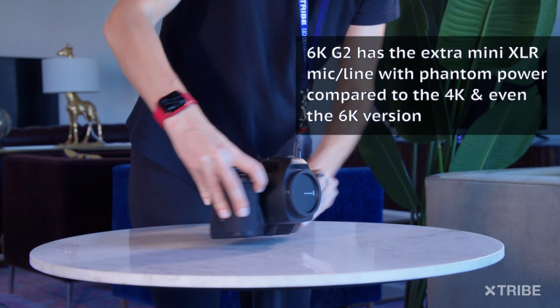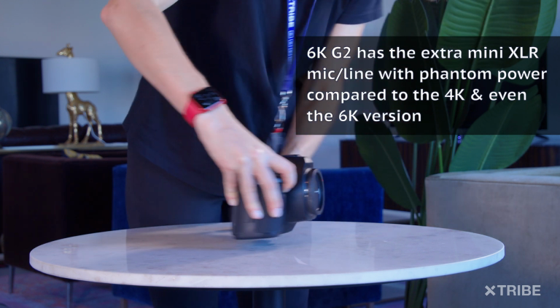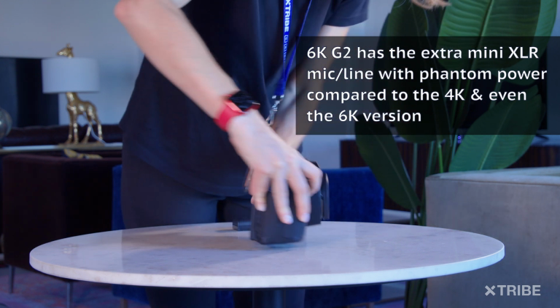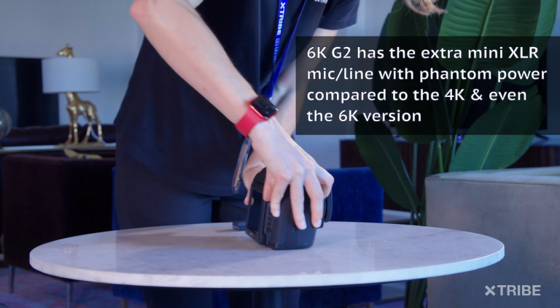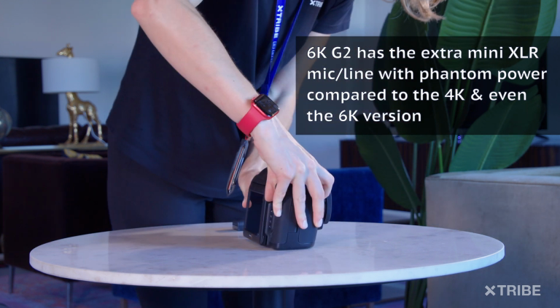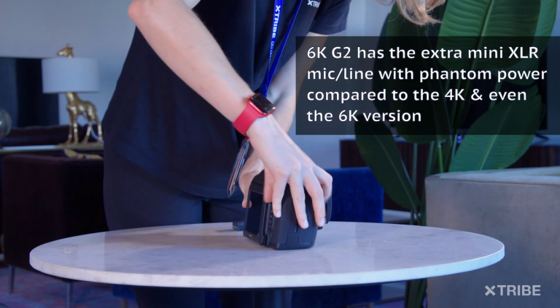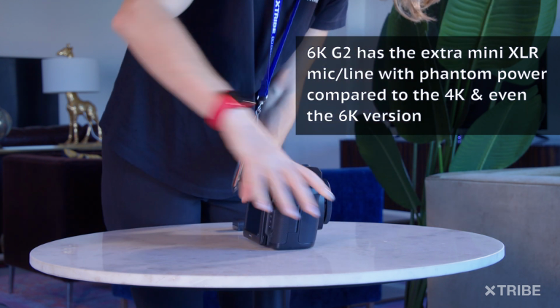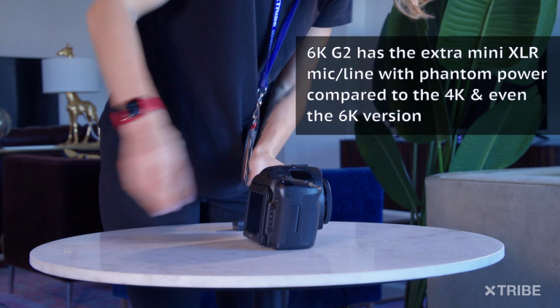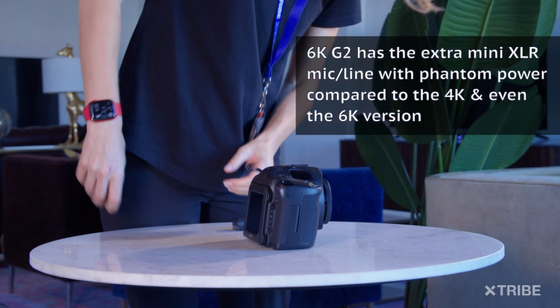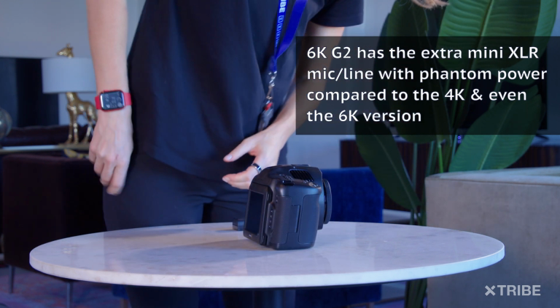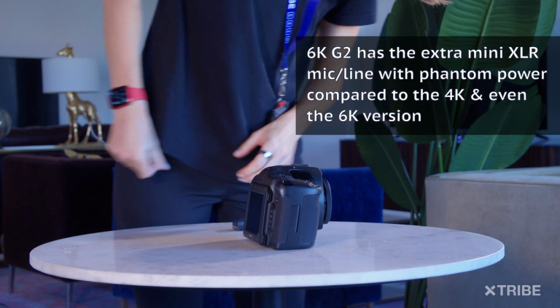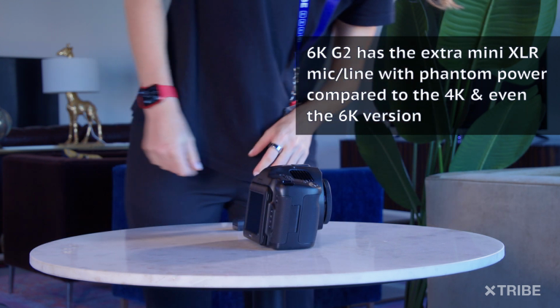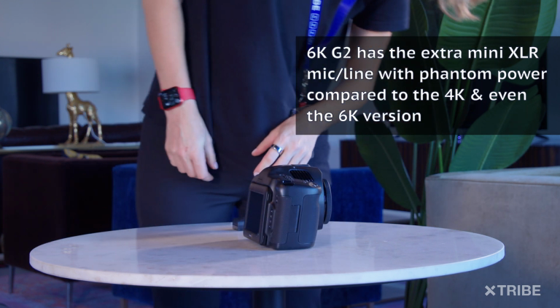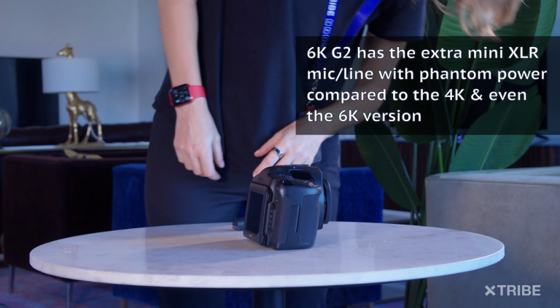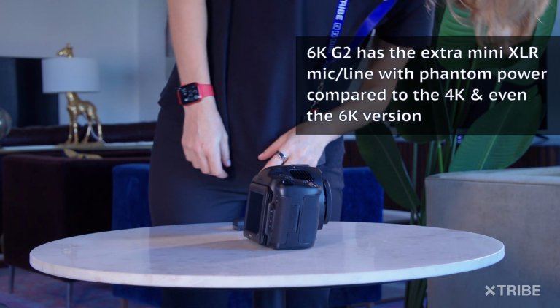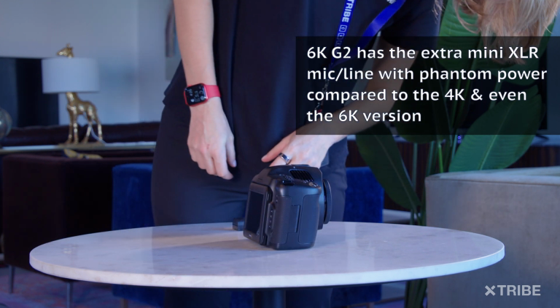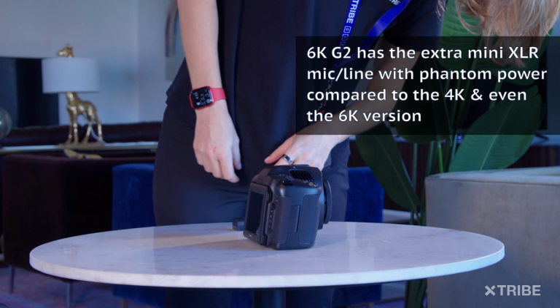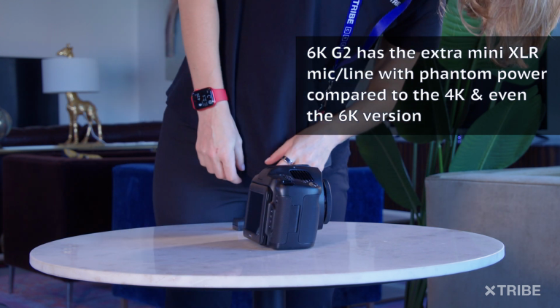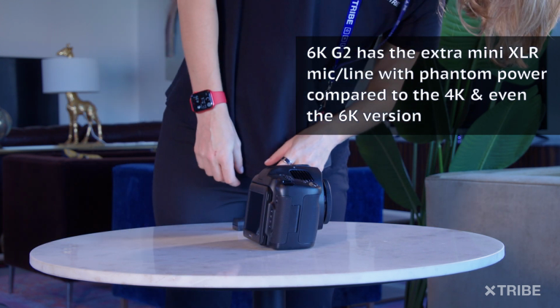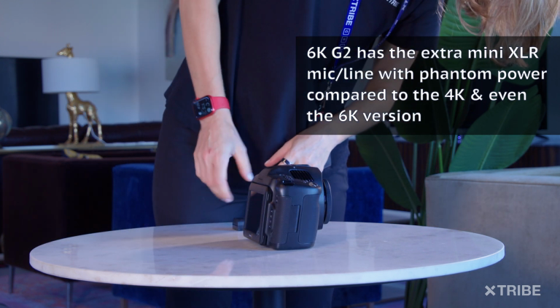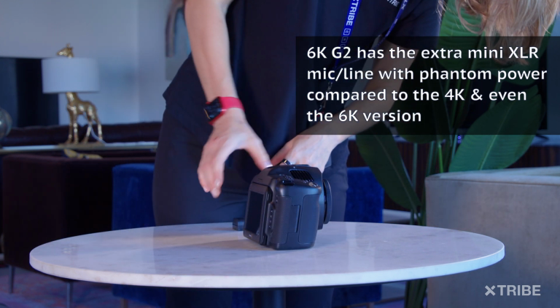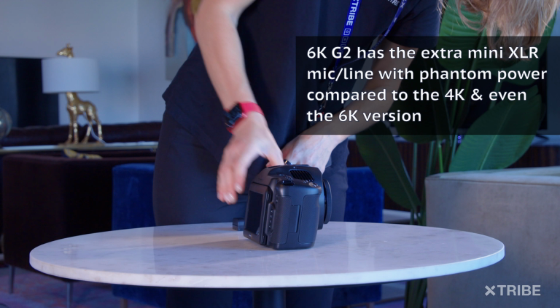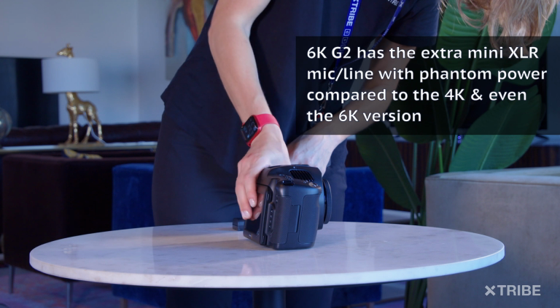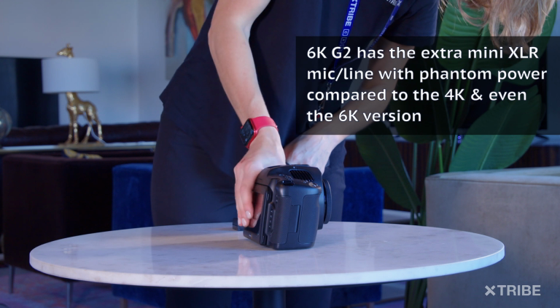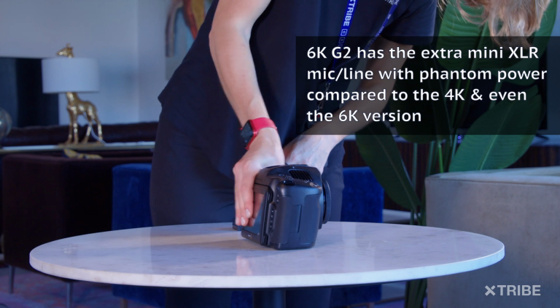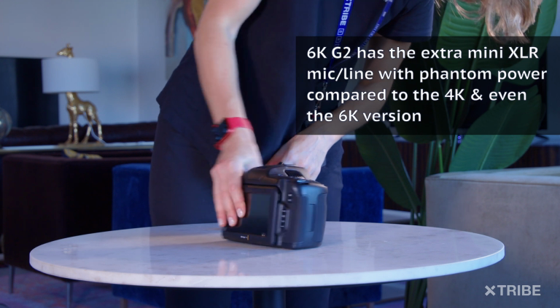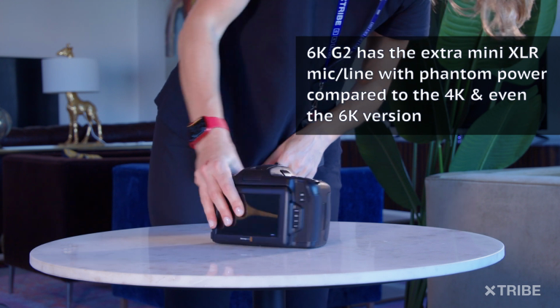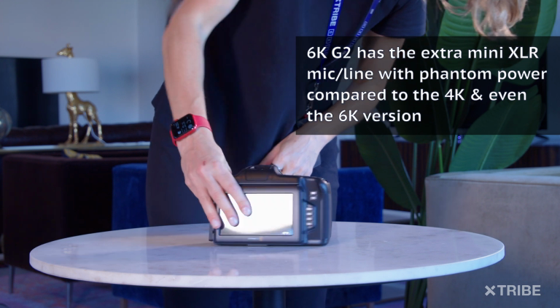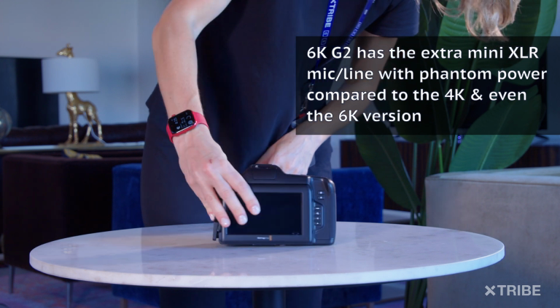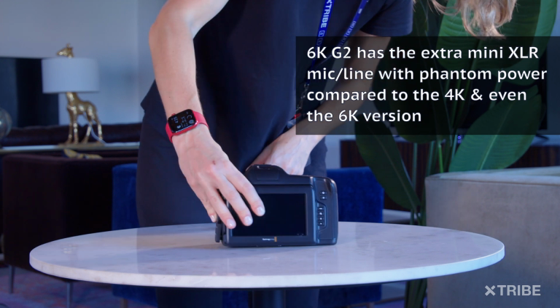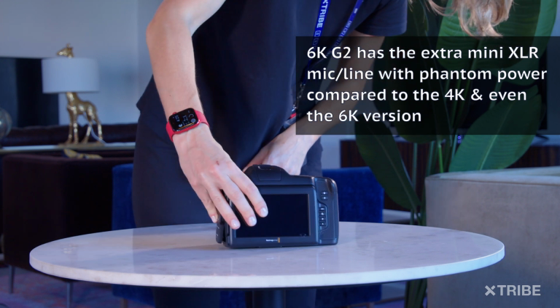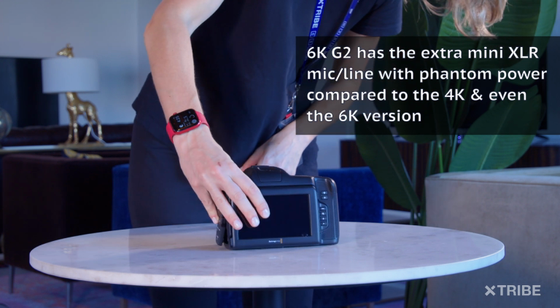It comes with two XLR mic lines with phantom power, matching the 6K Pro version.